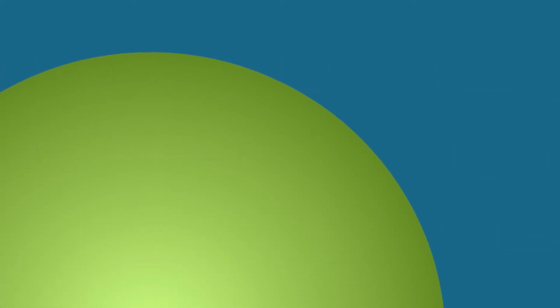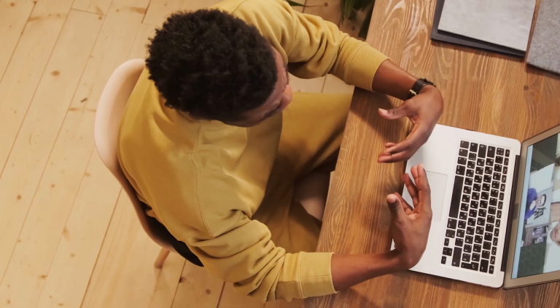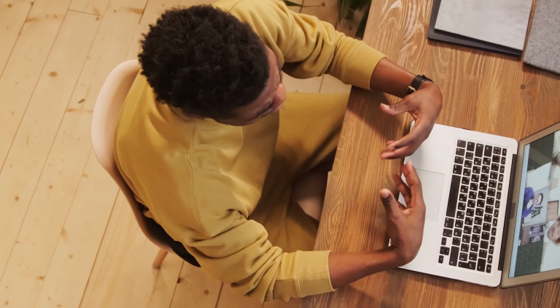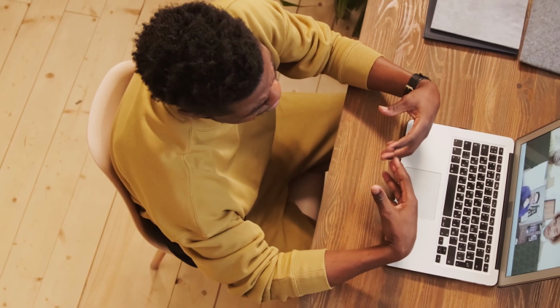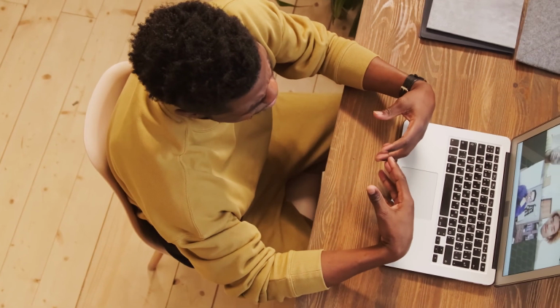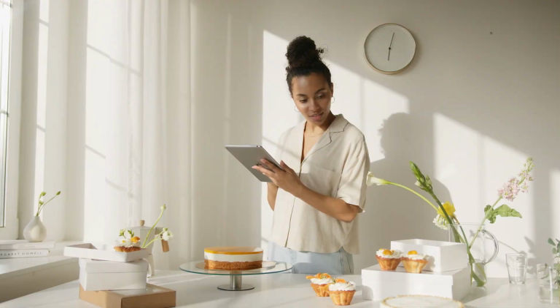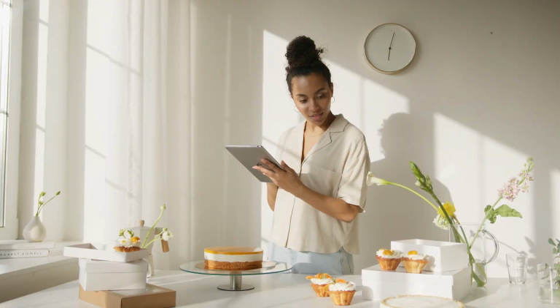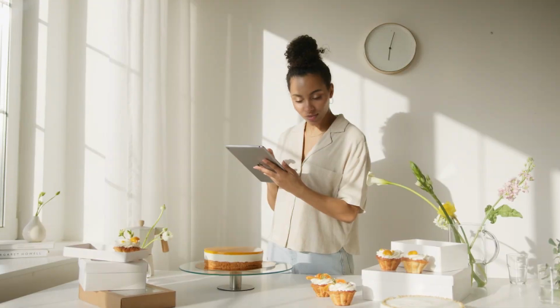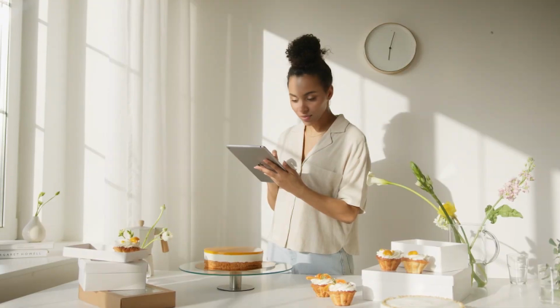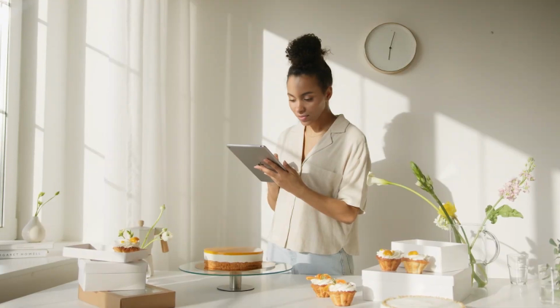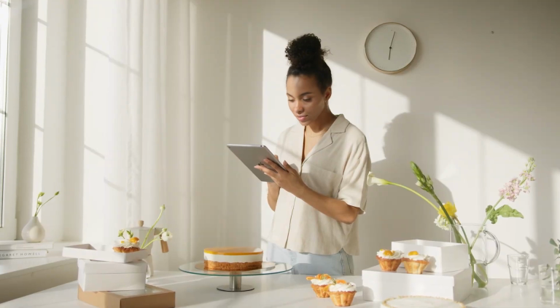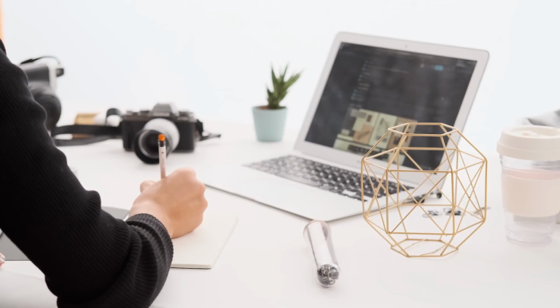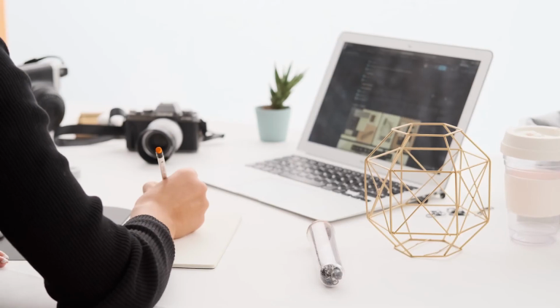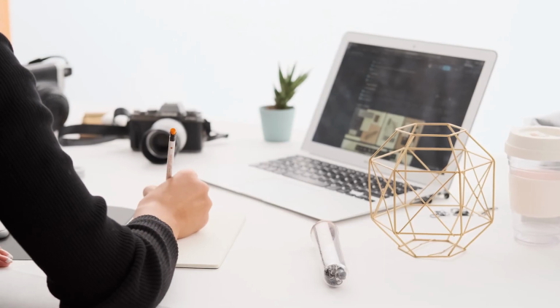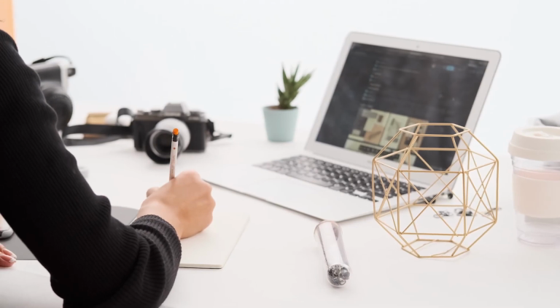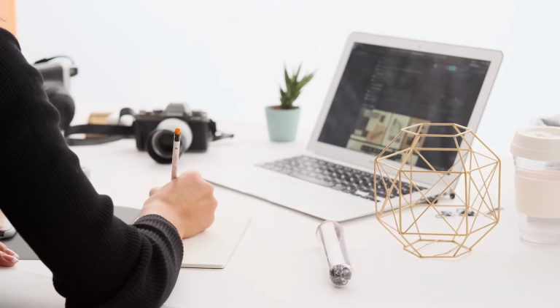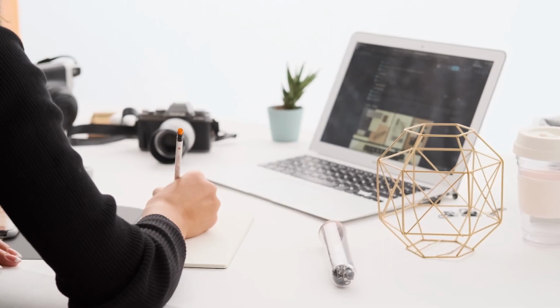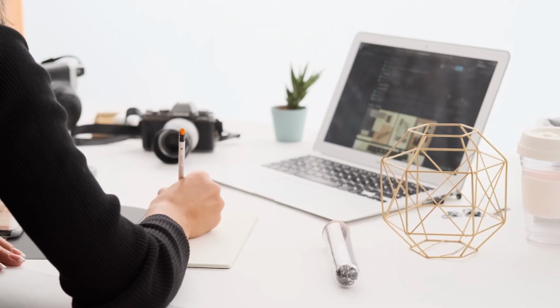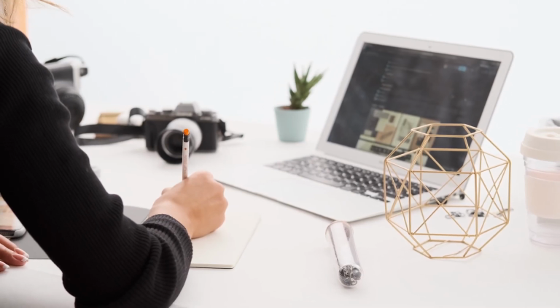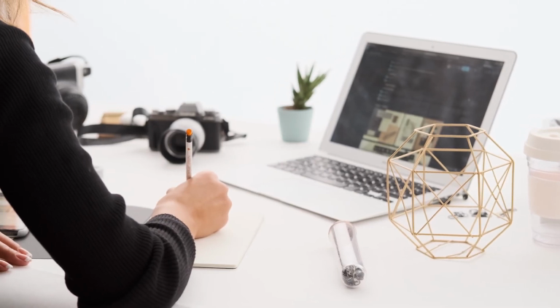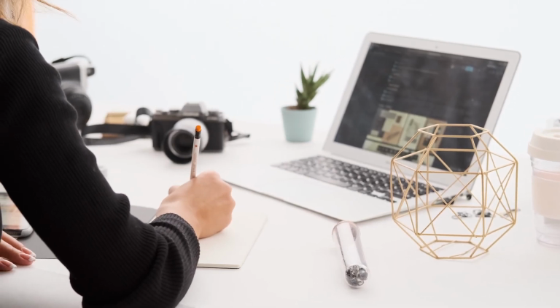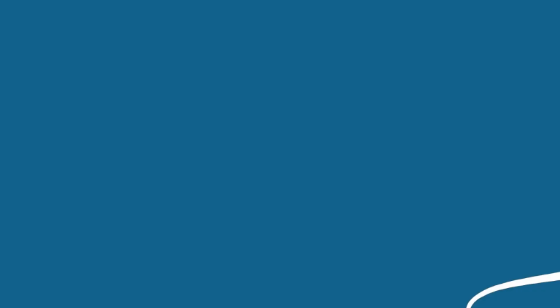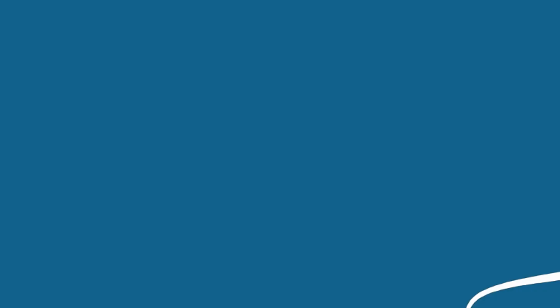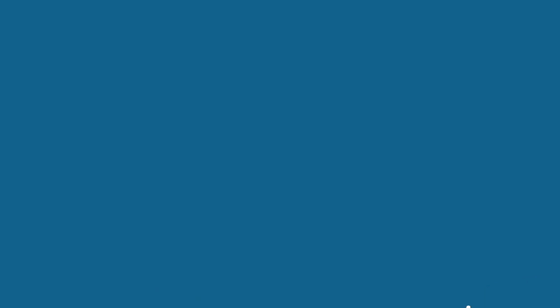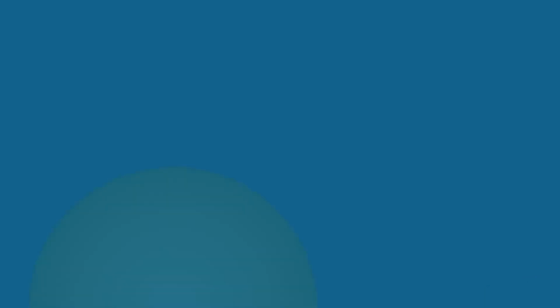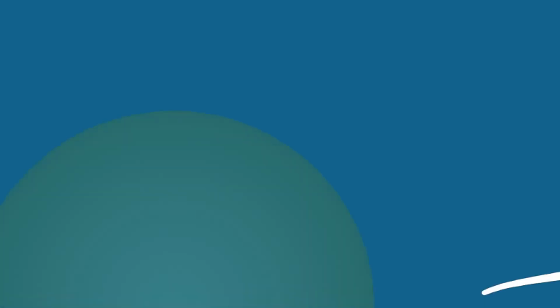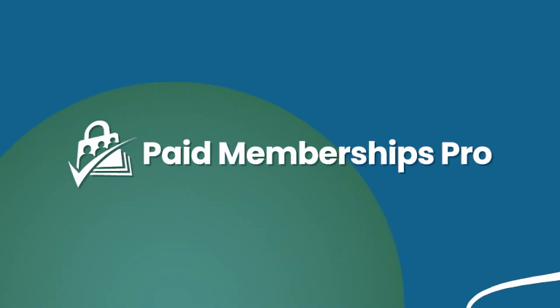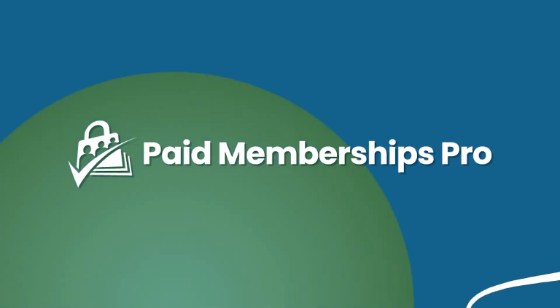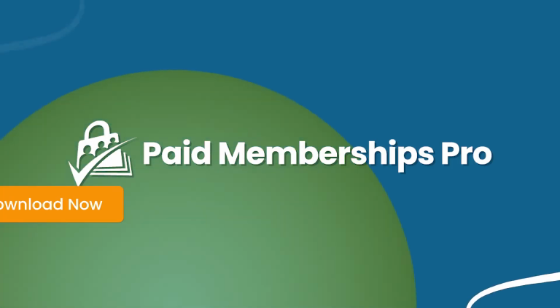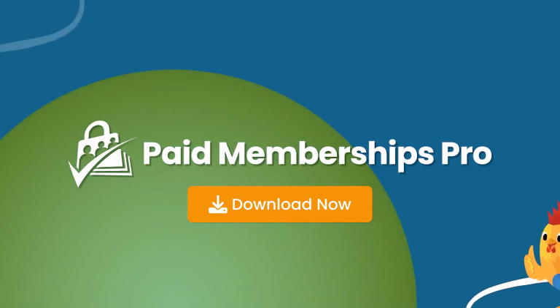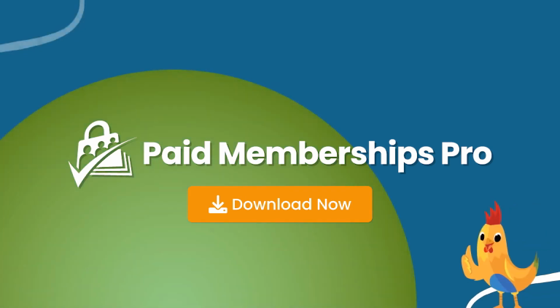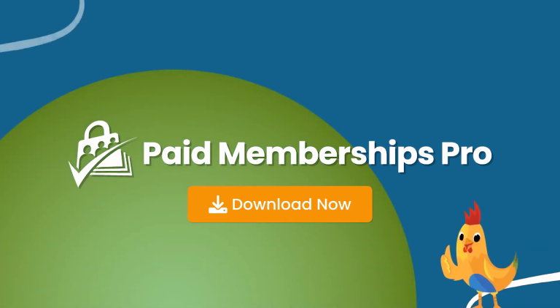Are you ready to start connecting with students and earning a reliable income with your online courses? Download Paid Memberships Pro today.